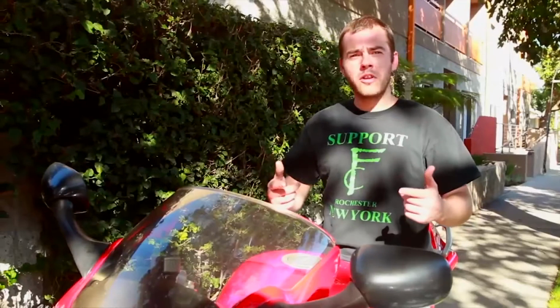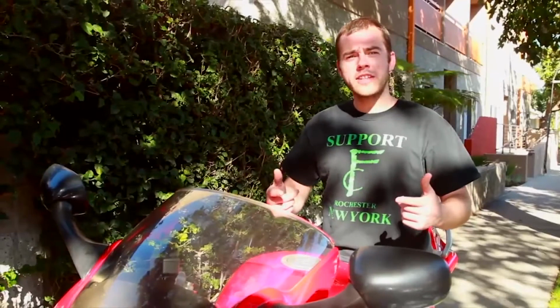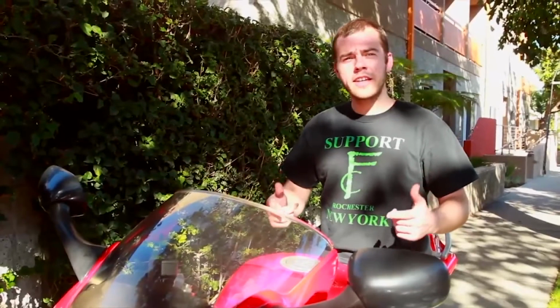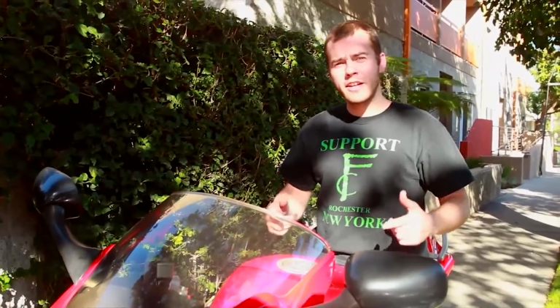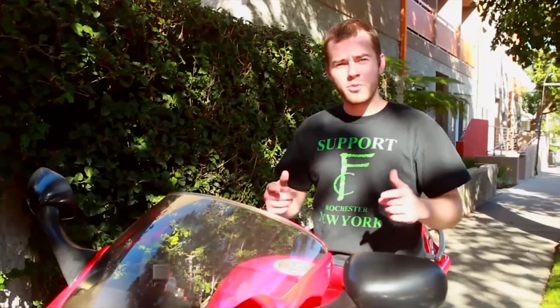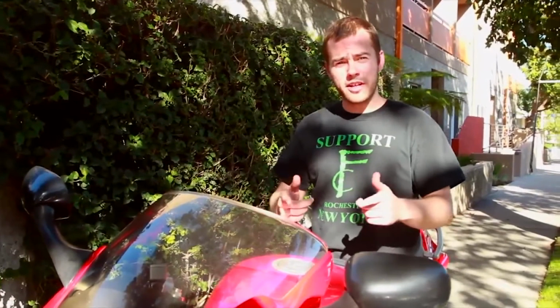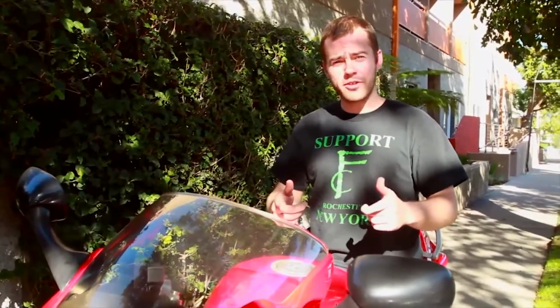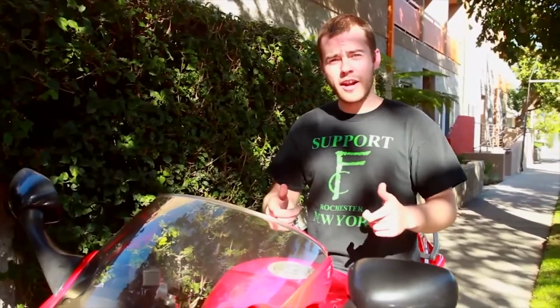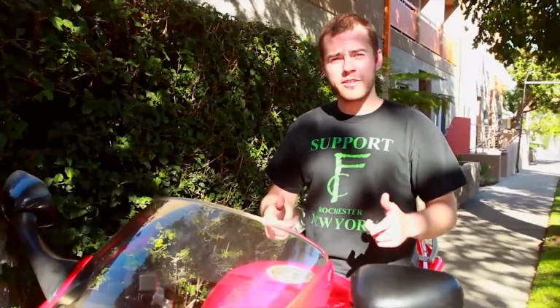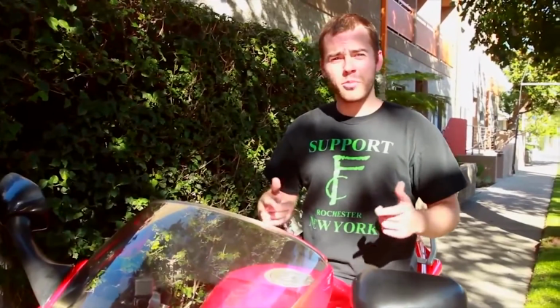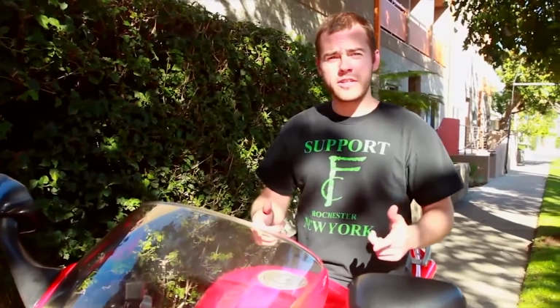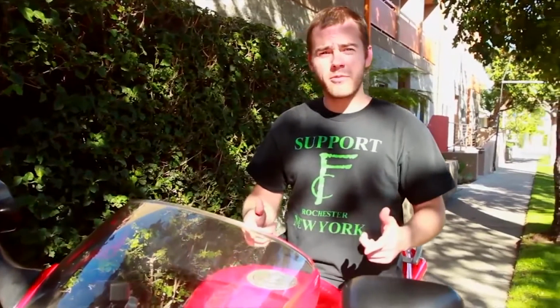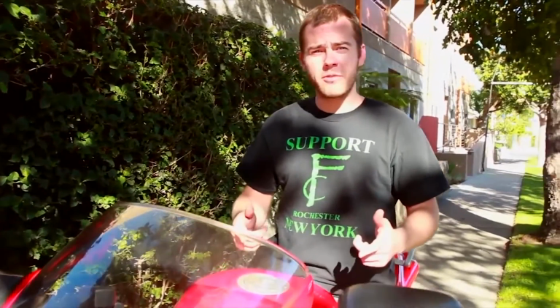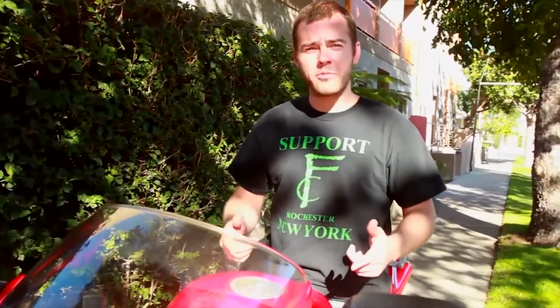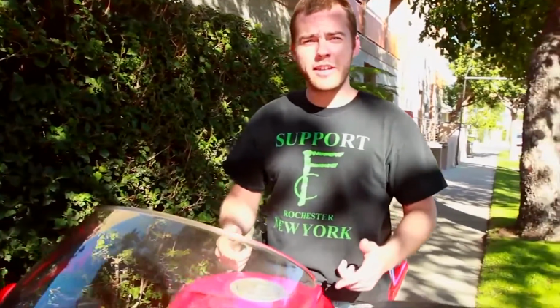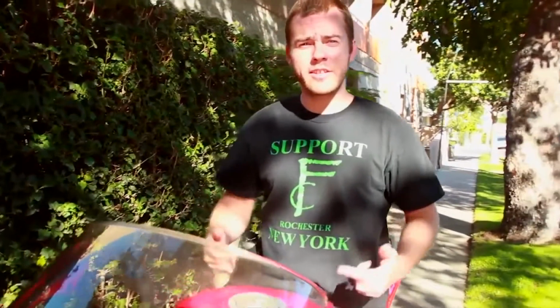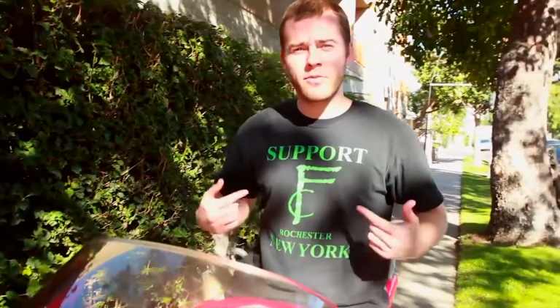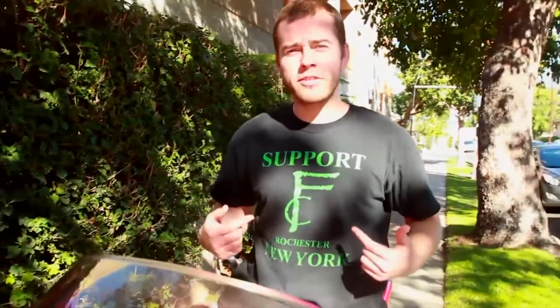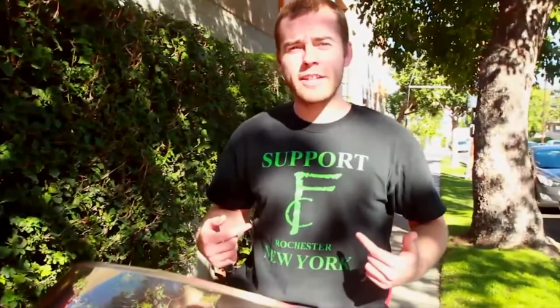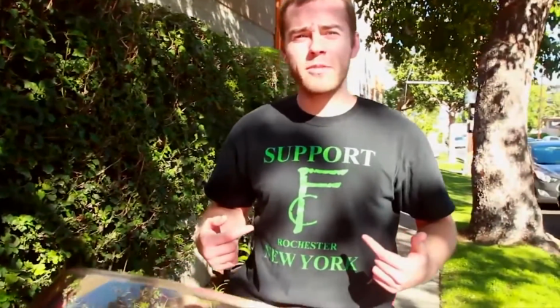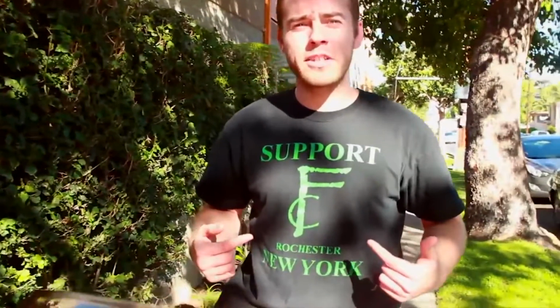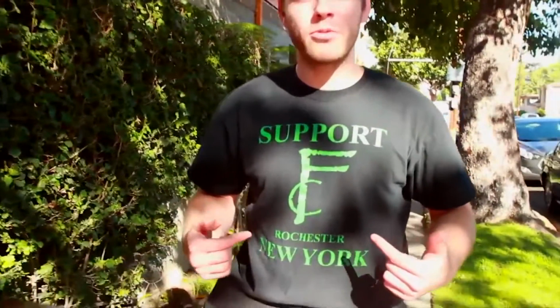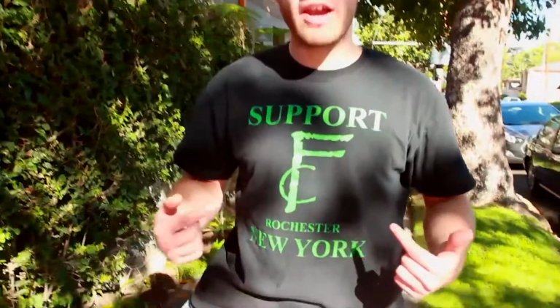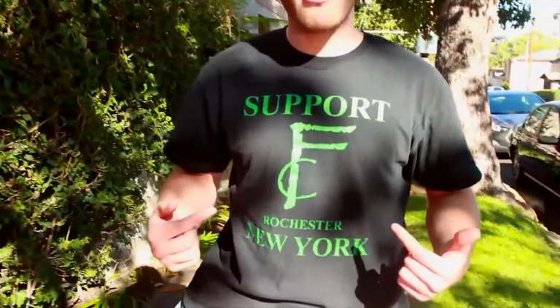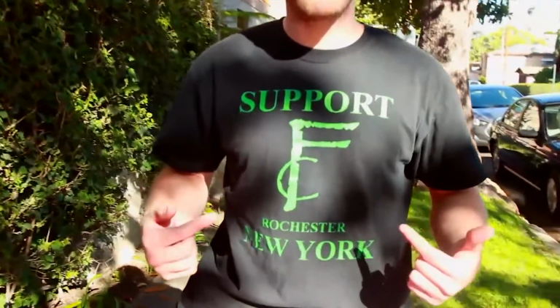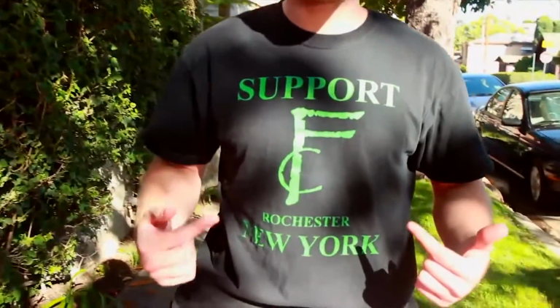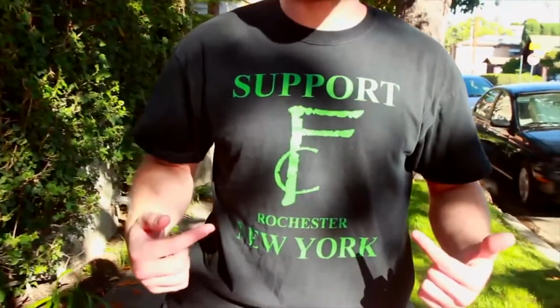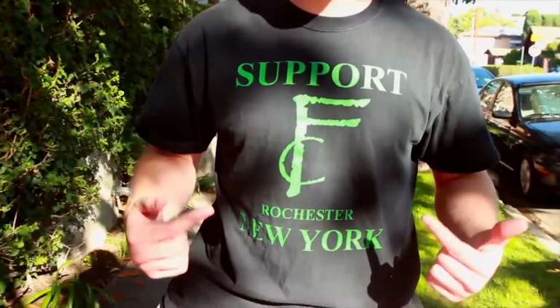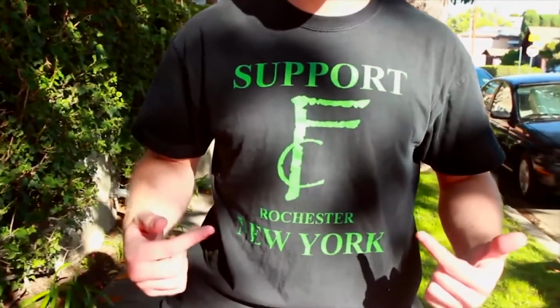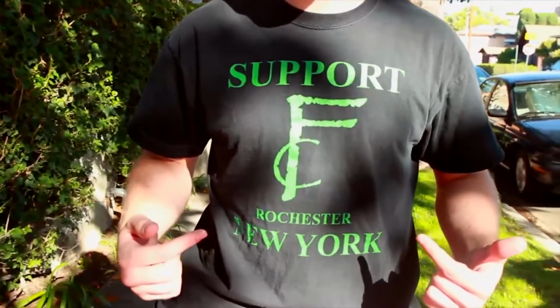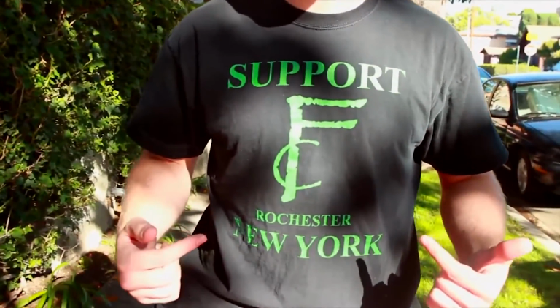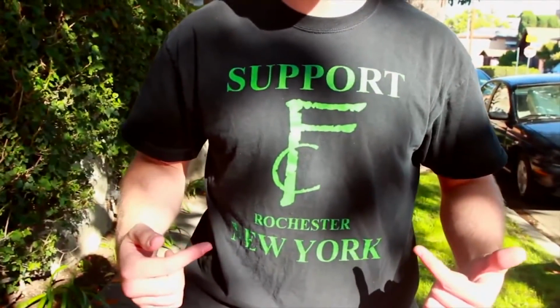One last thing — I just wanted to give a shoutout to the boys that I ride with back east, First Class MC. We ride hard, ride fast, Rochester, New York.